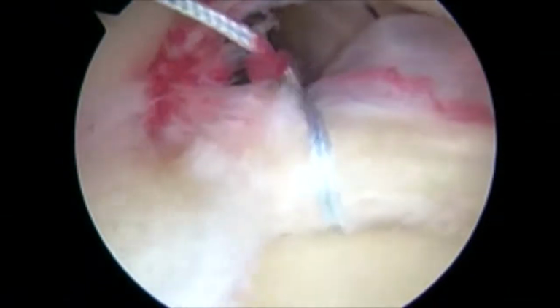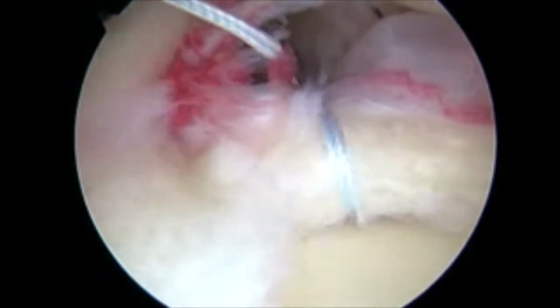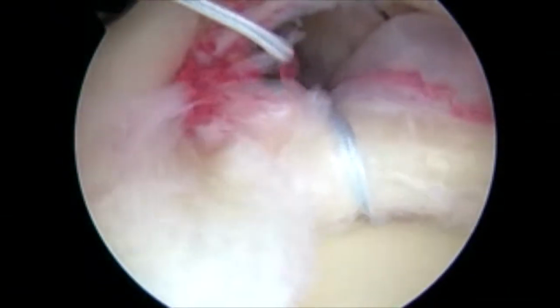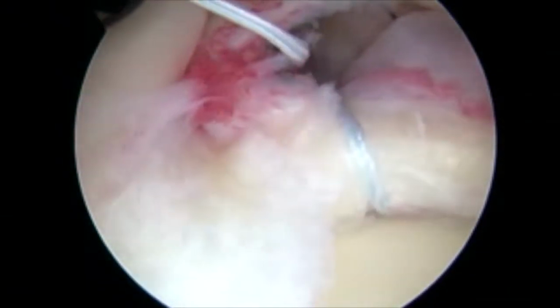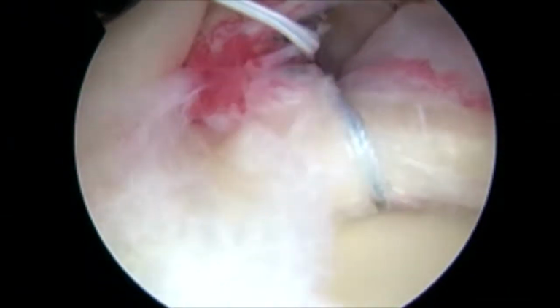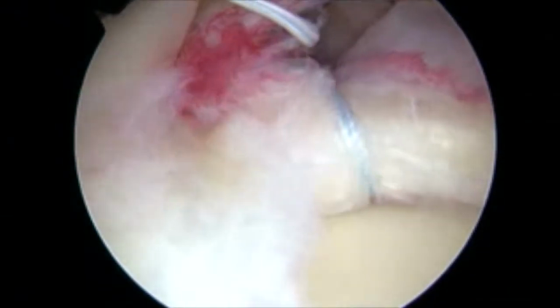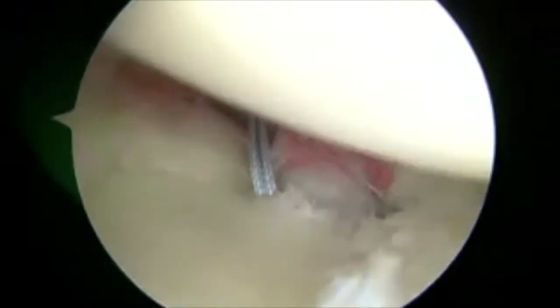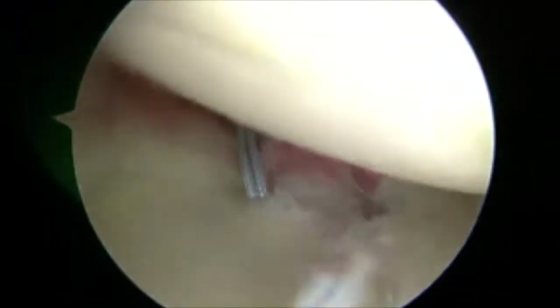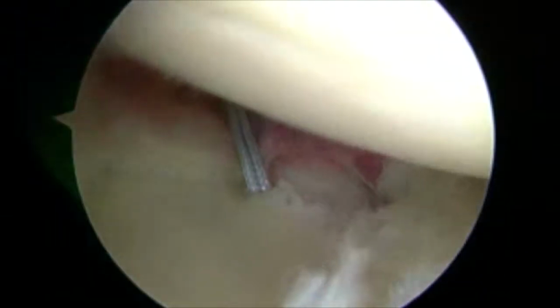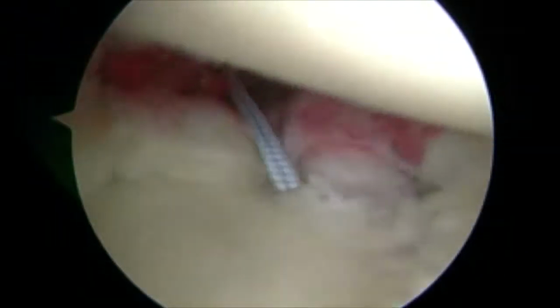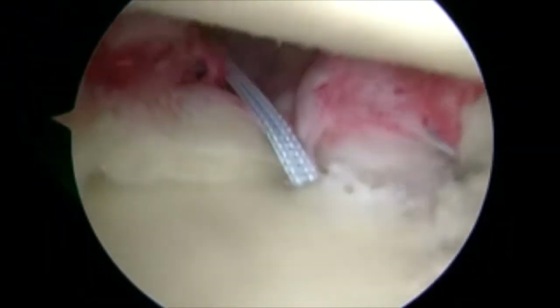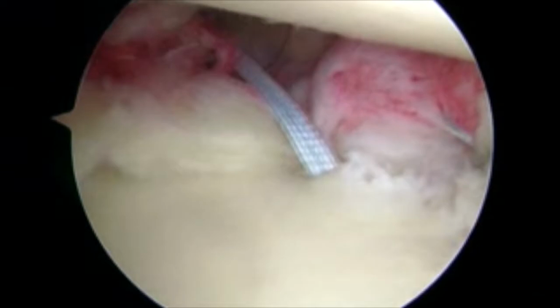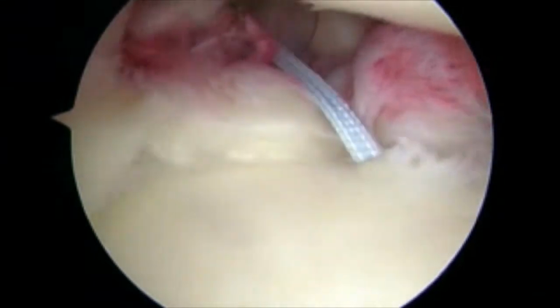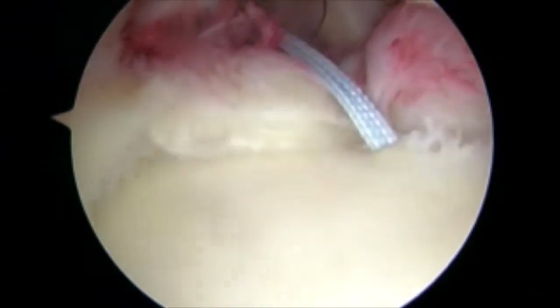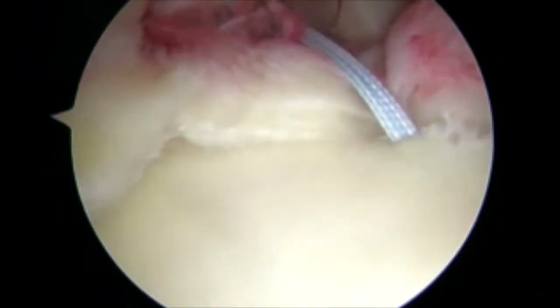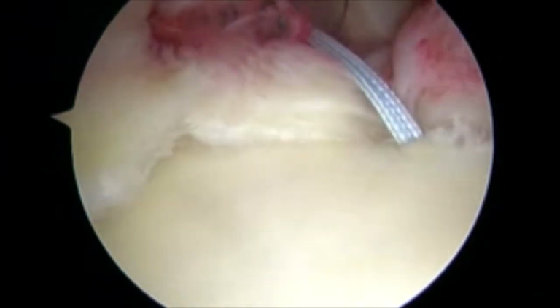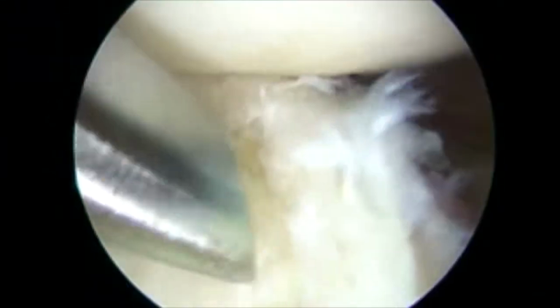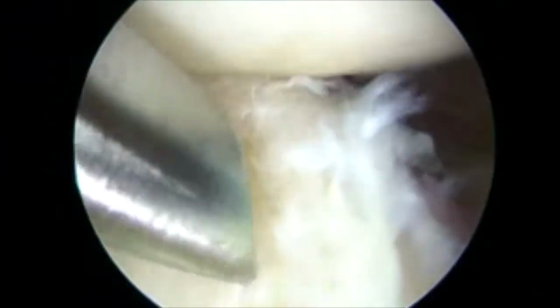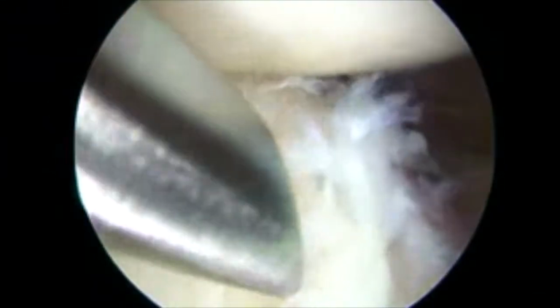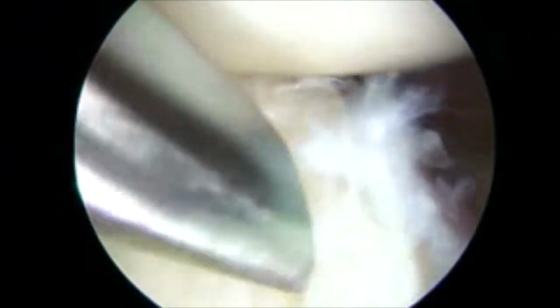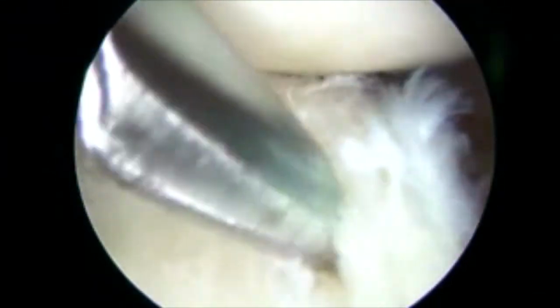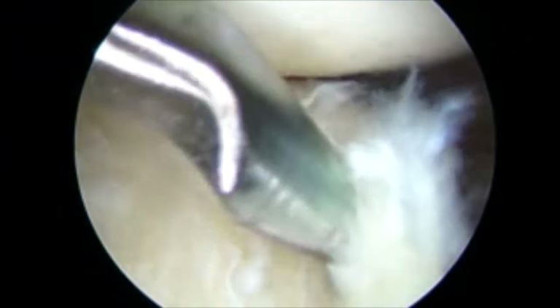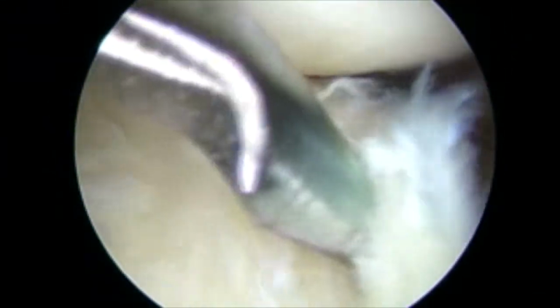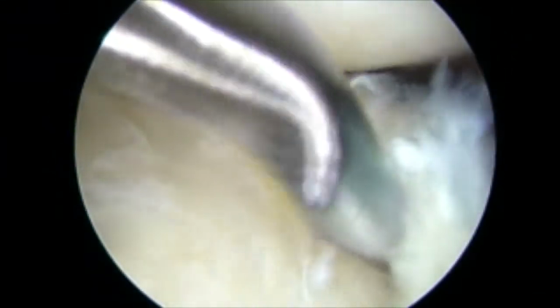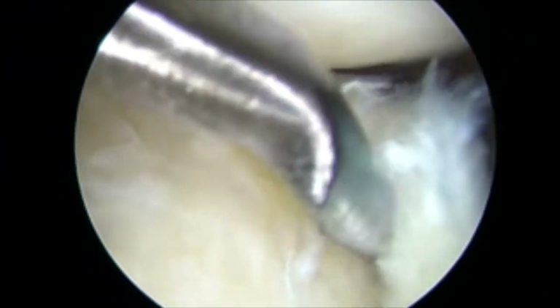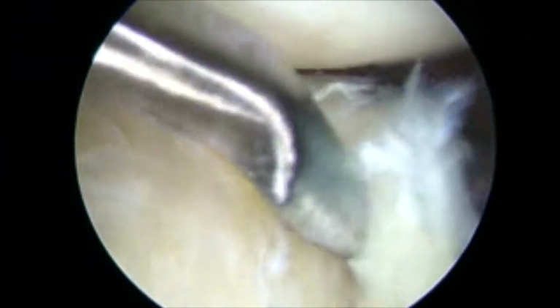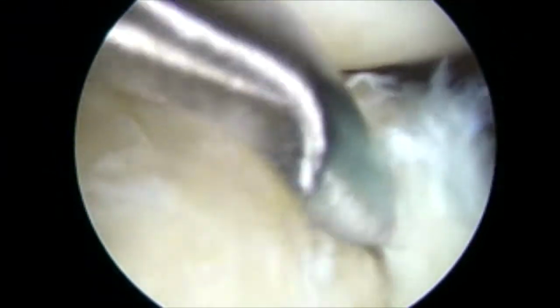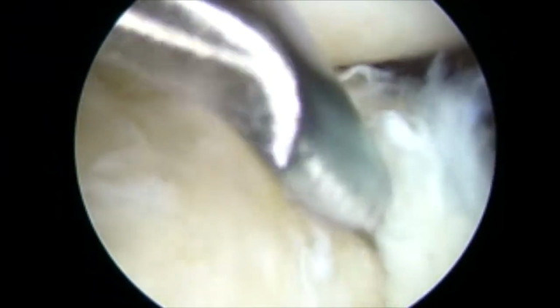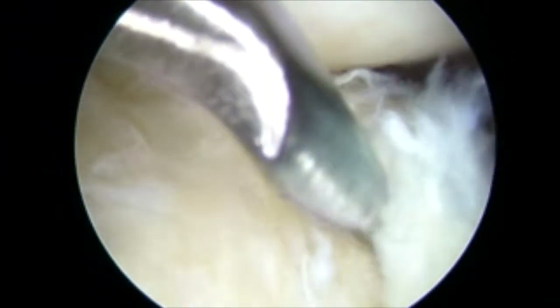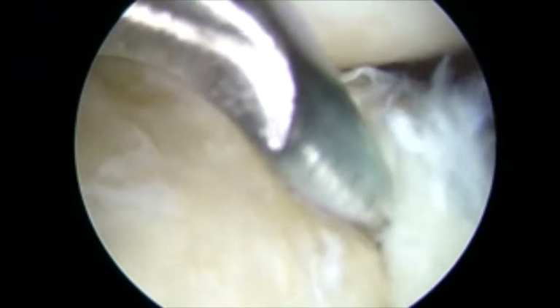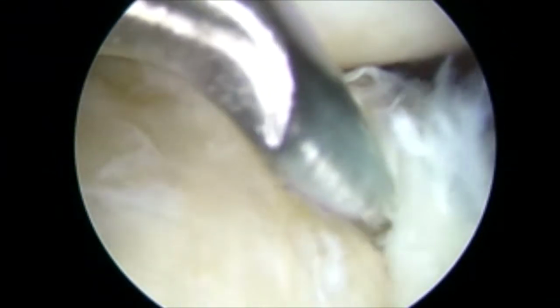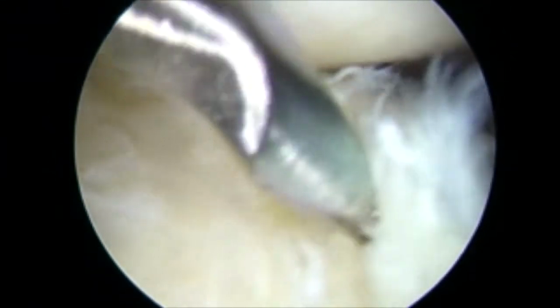At this point, we're at the anterior superior aspect of the labrum. You see the biceps tendon above.